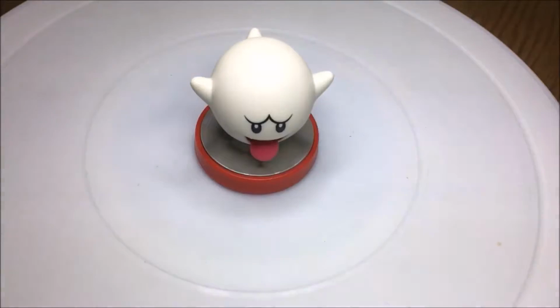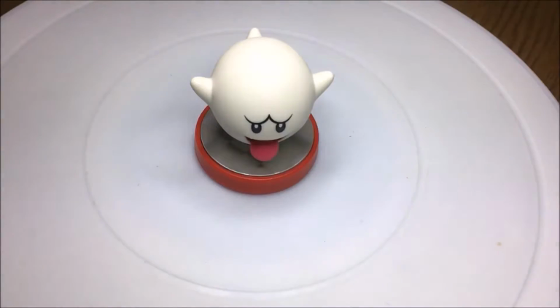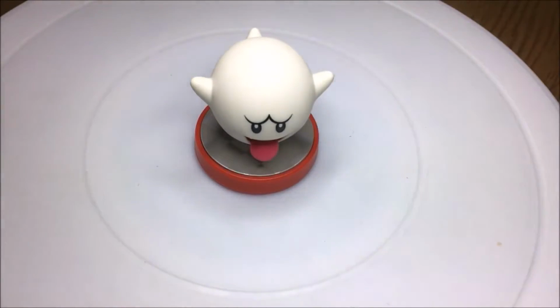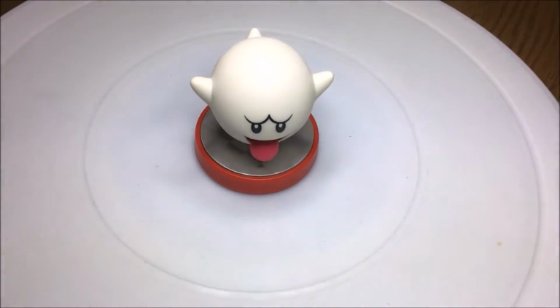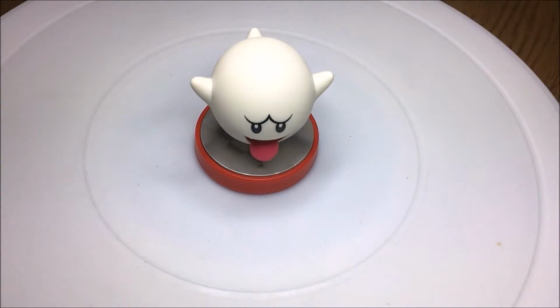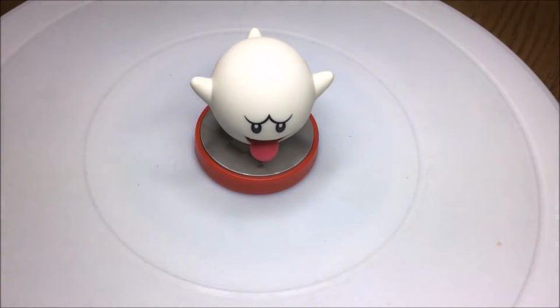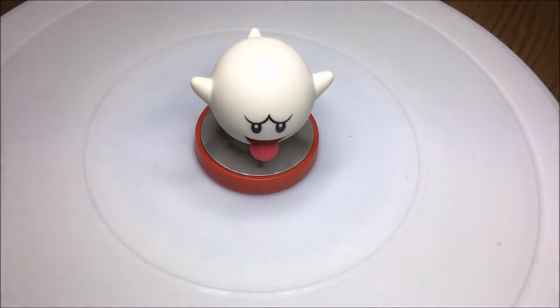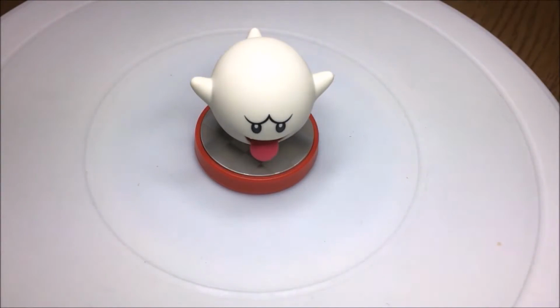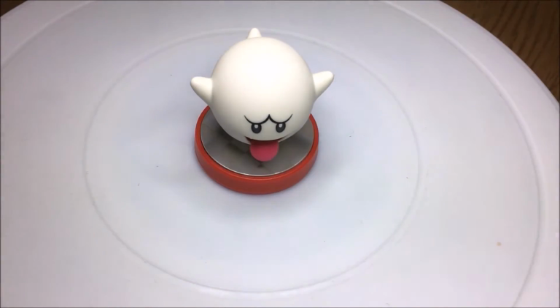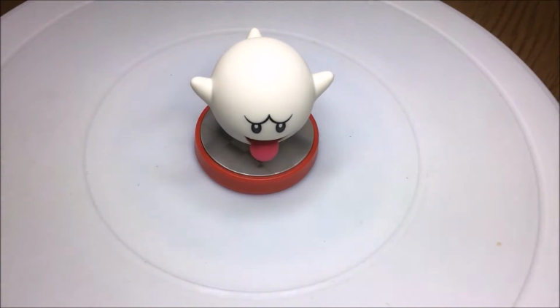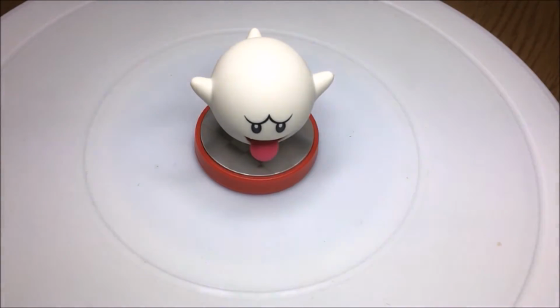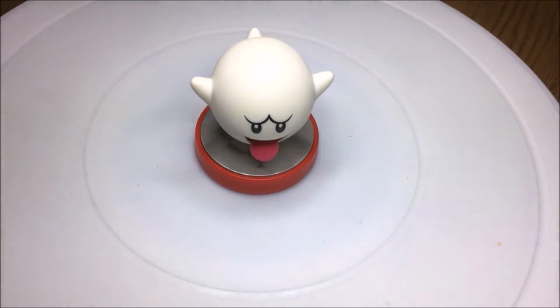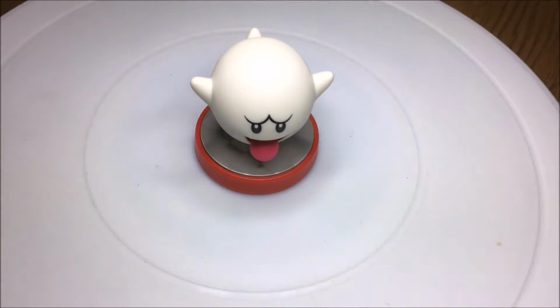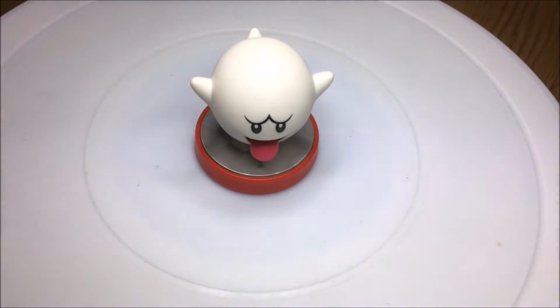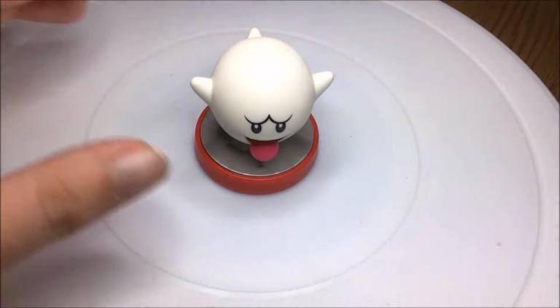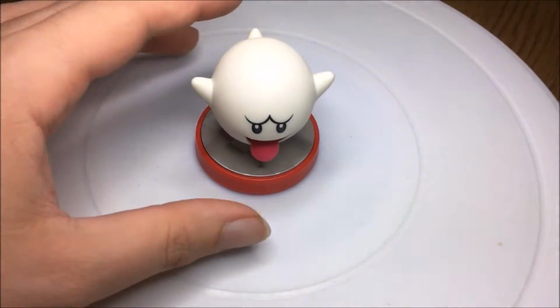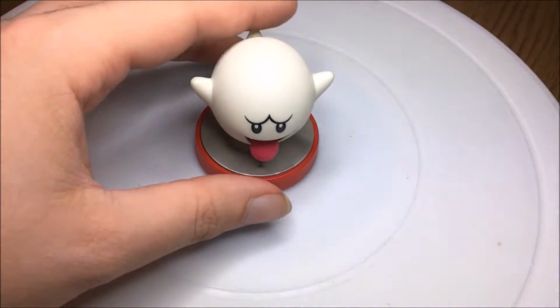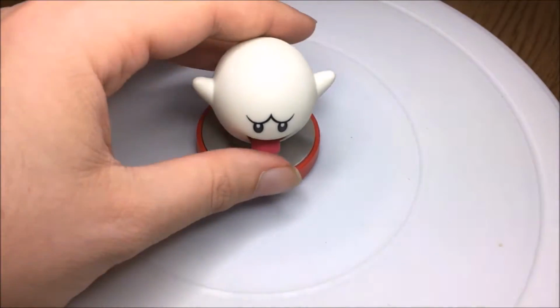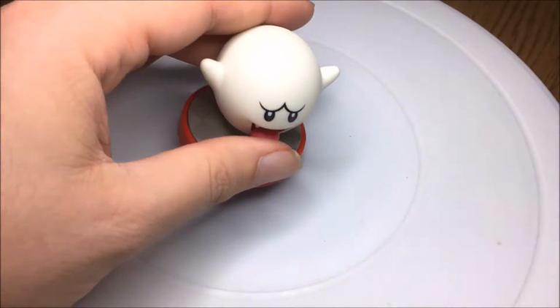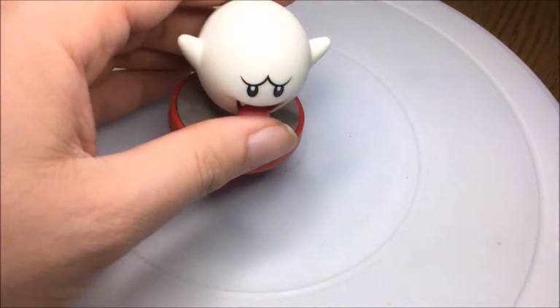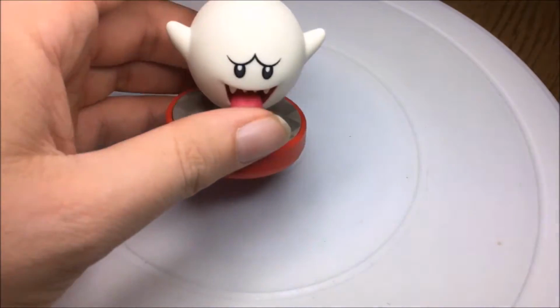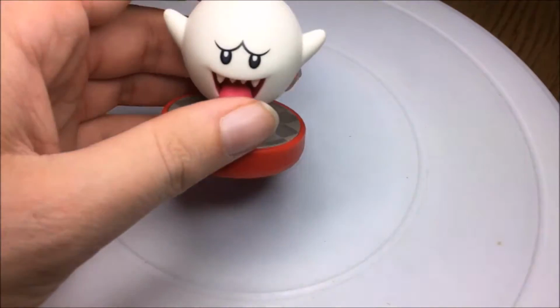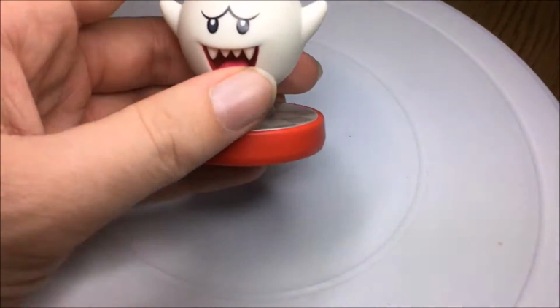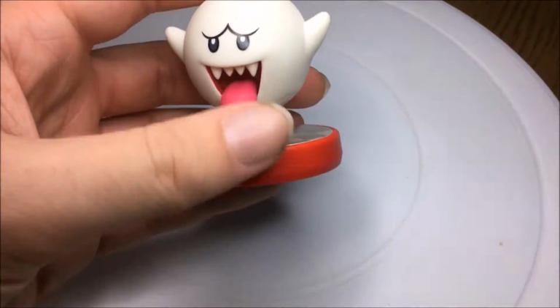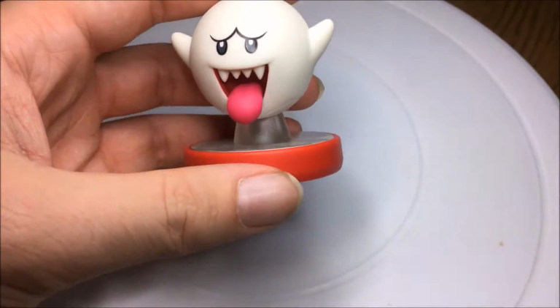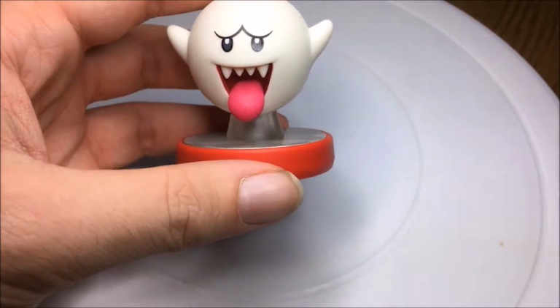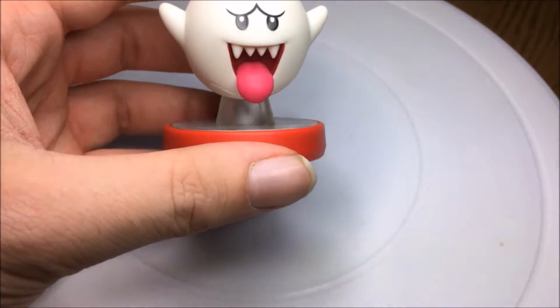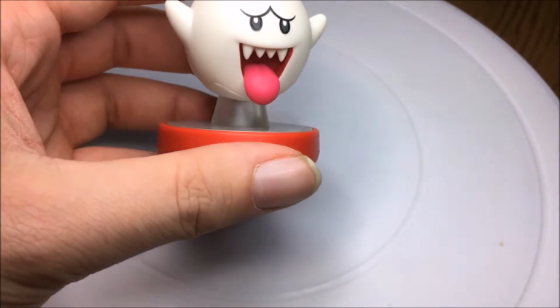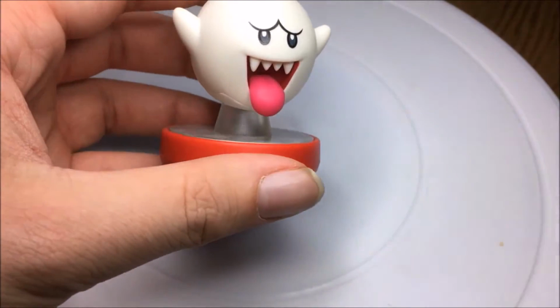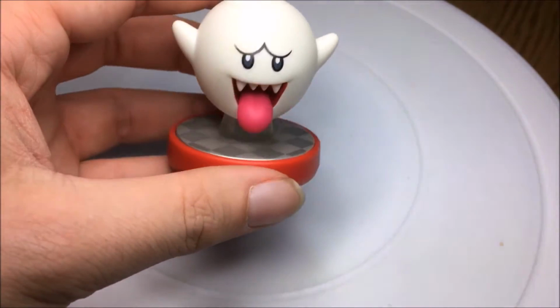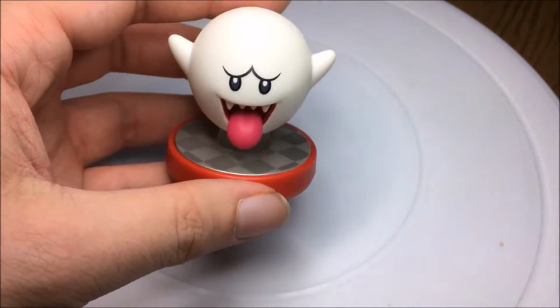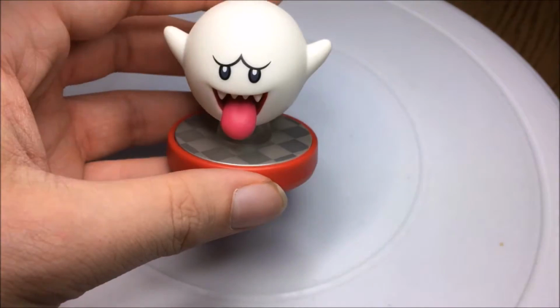Hello, welcome back to Madison's Games and today I'm reviewing the Boo Amiibo for Halloween.